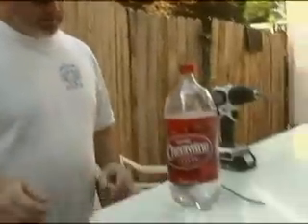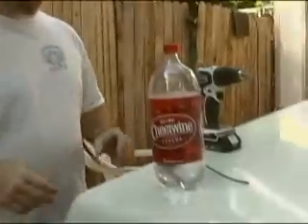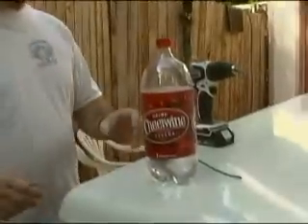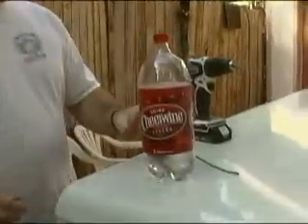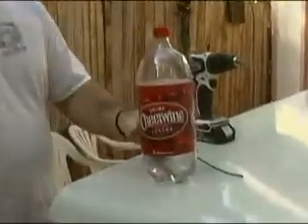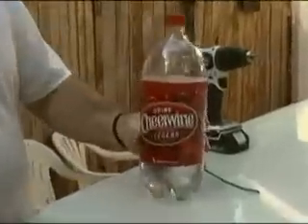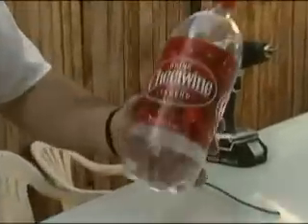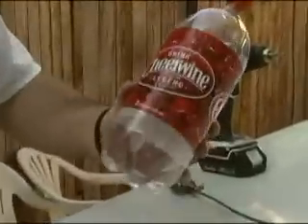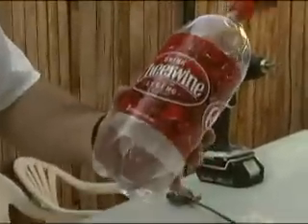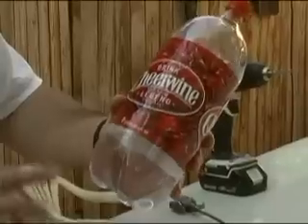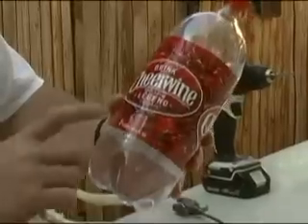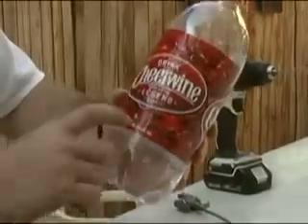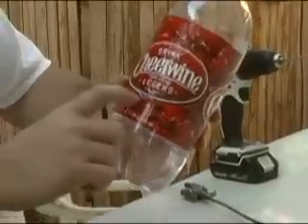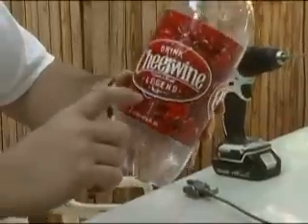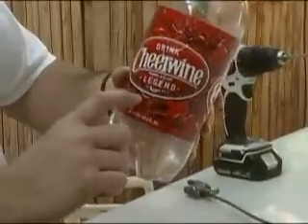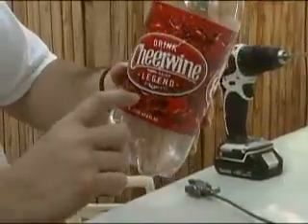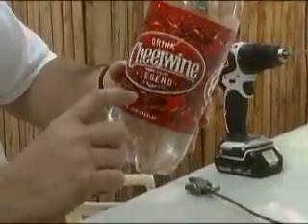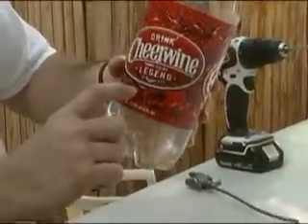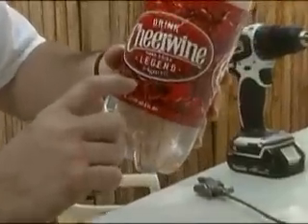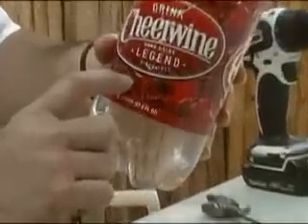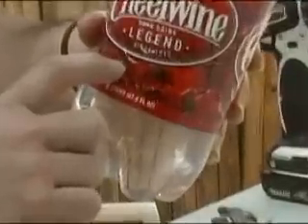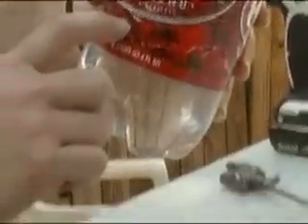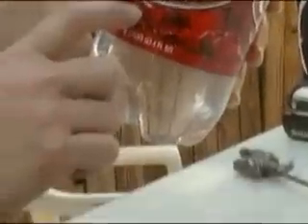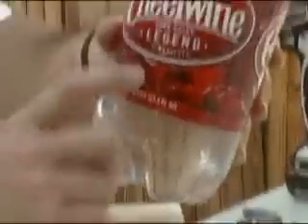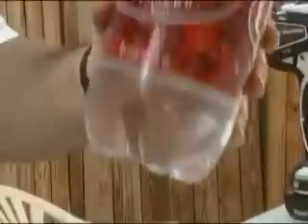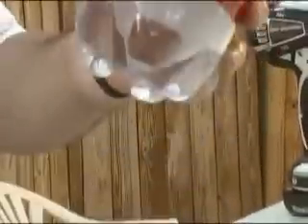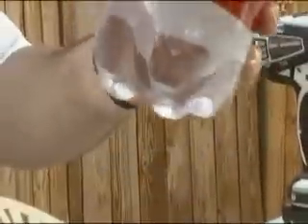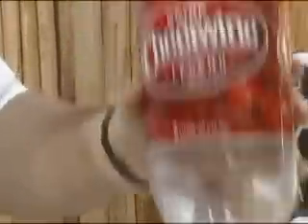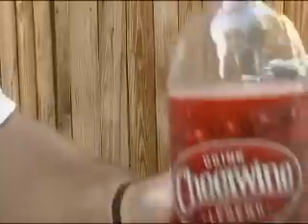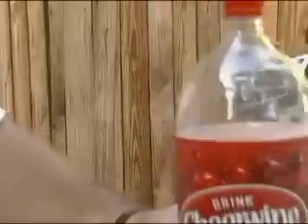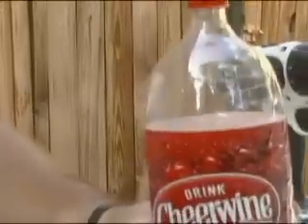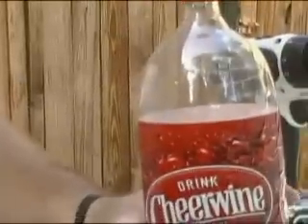First of all, we've taken this bottle and we've filled it about one-third of the way with water.